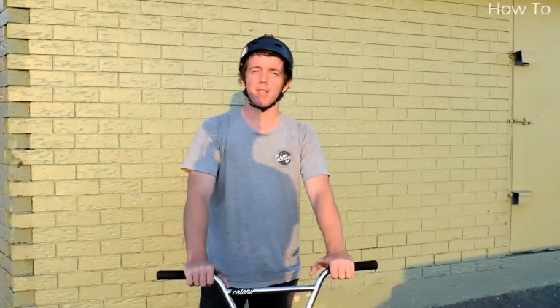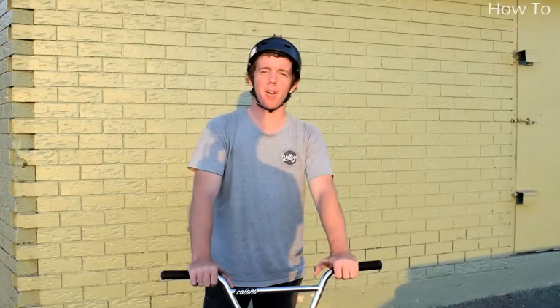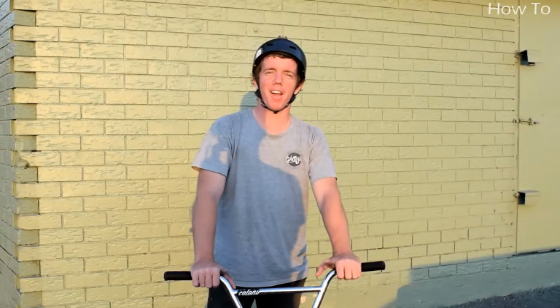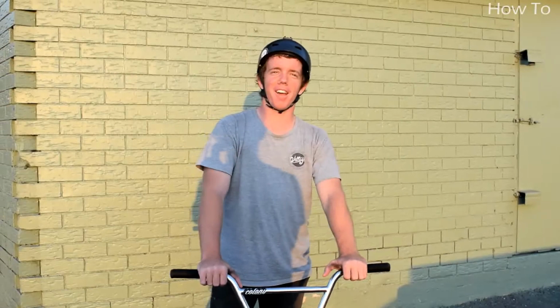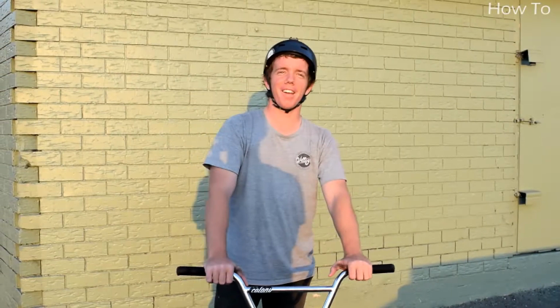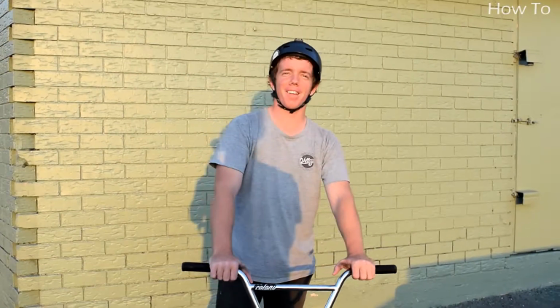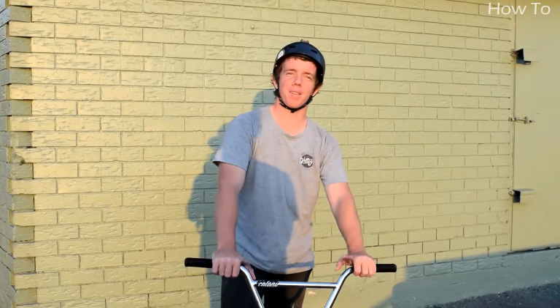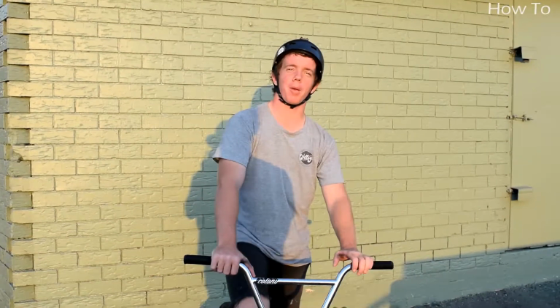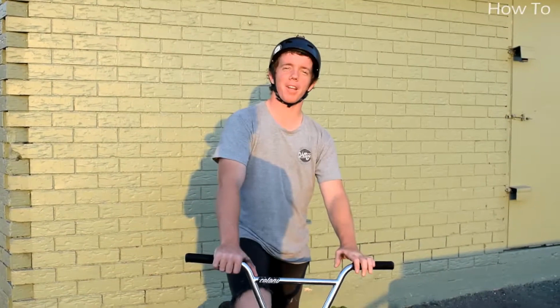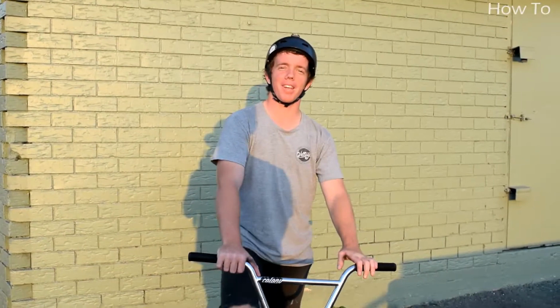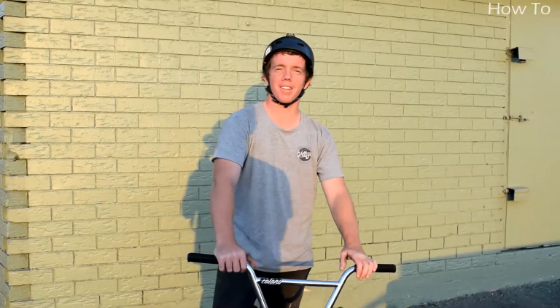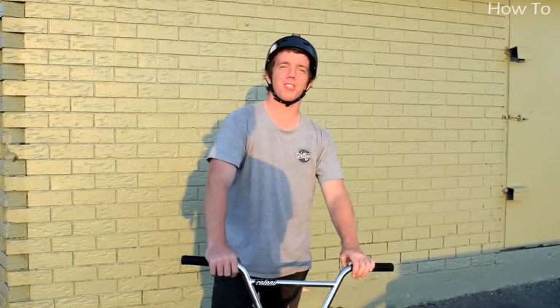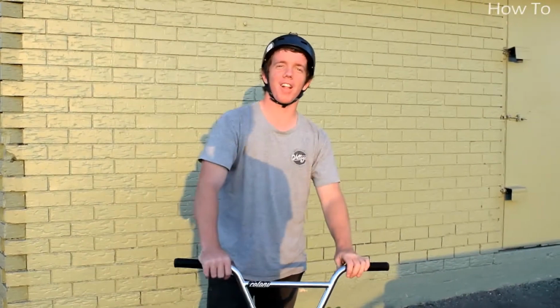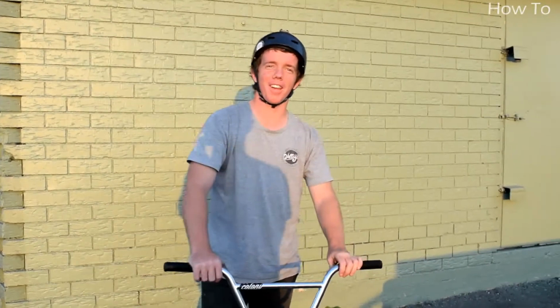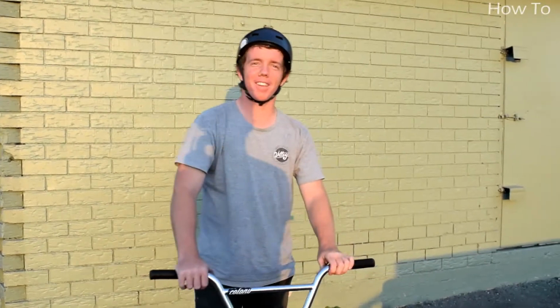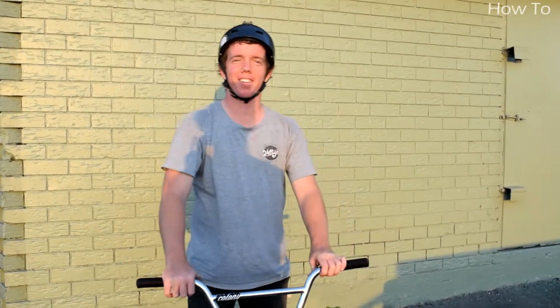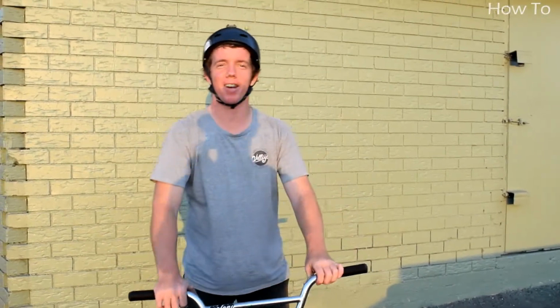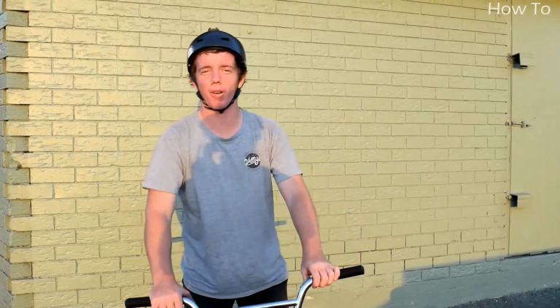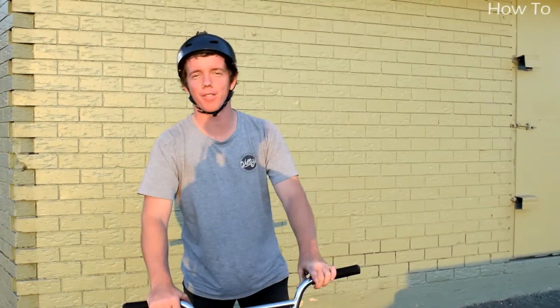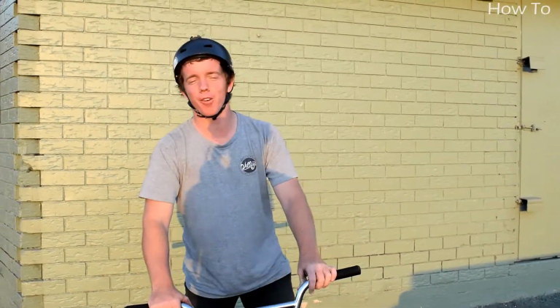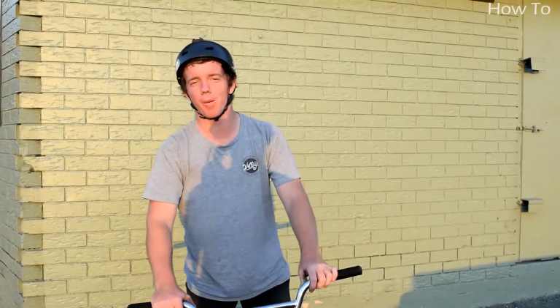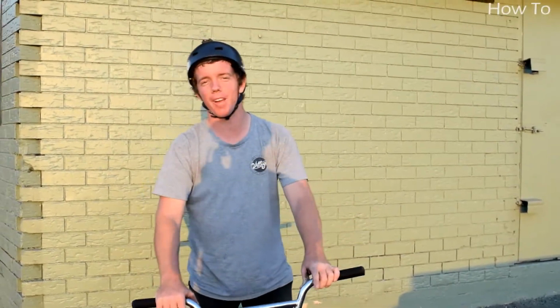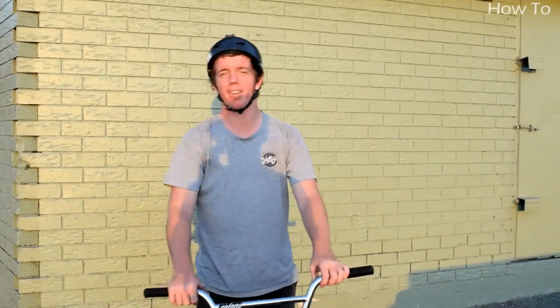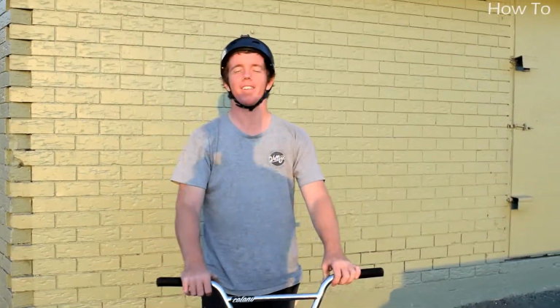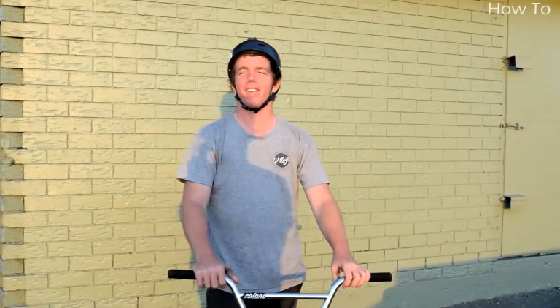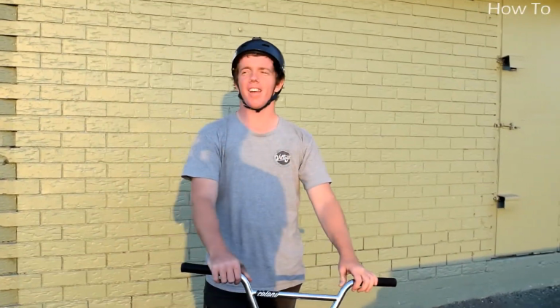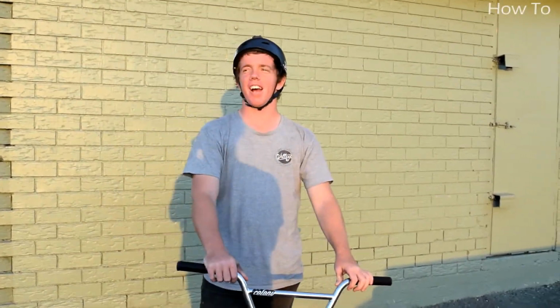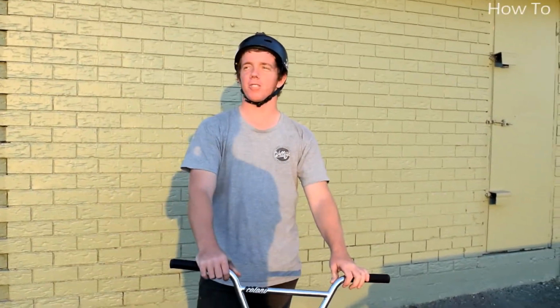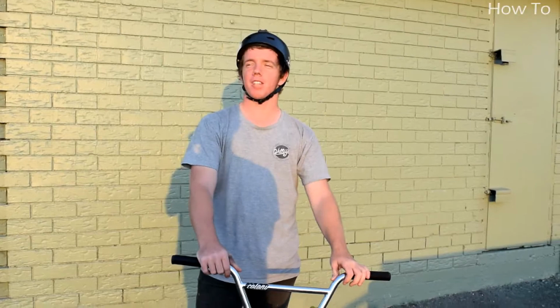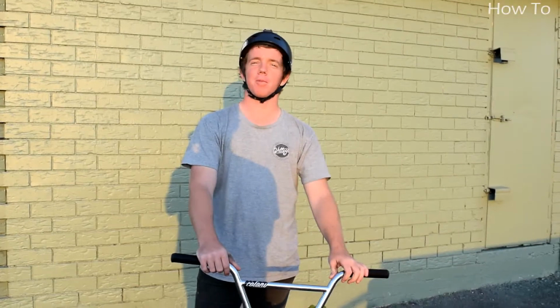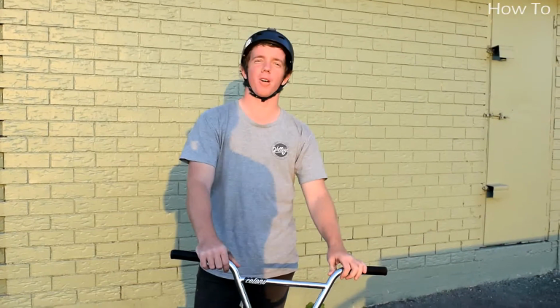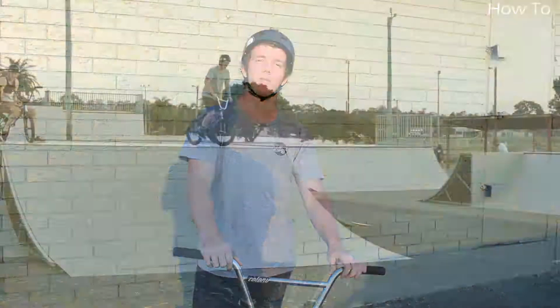We are here, Finley, Australia, and we're going to film a how-to tabletop.